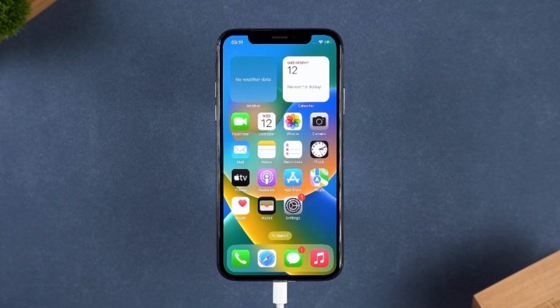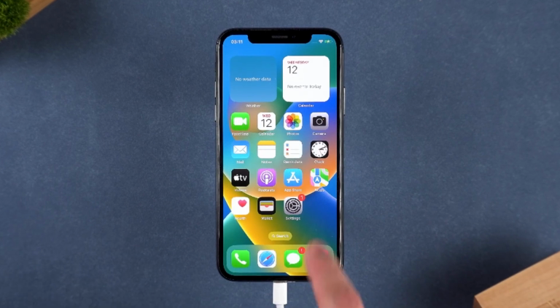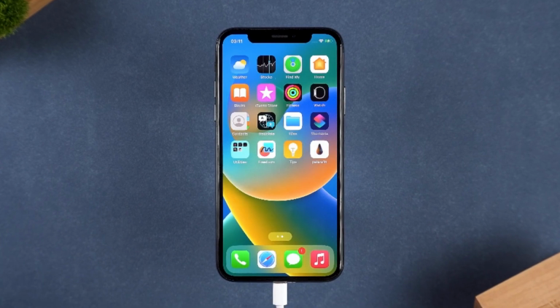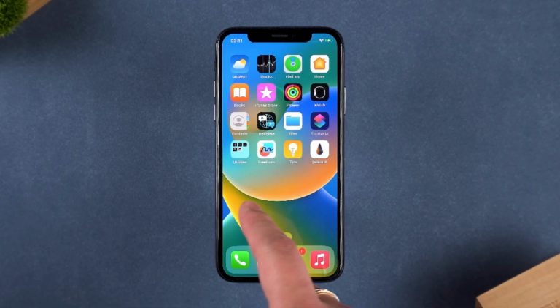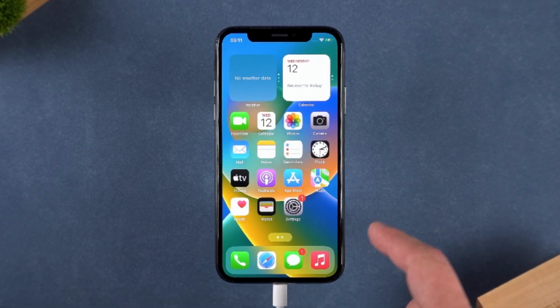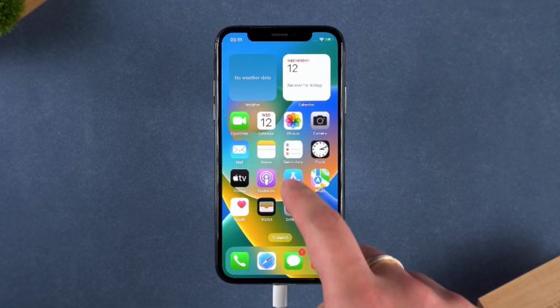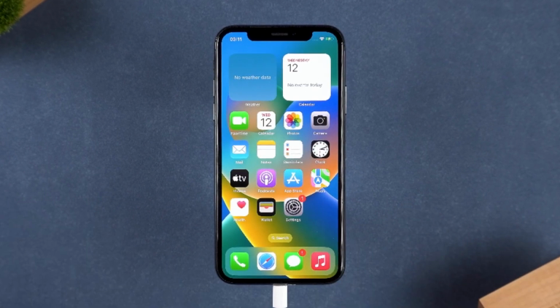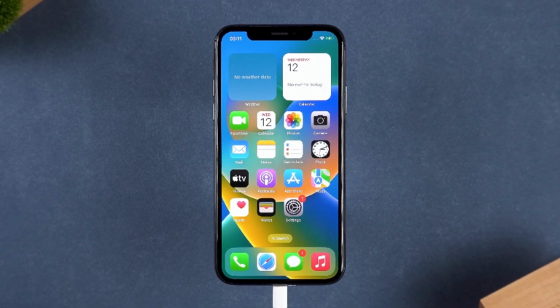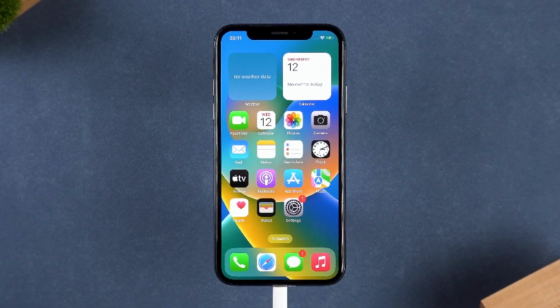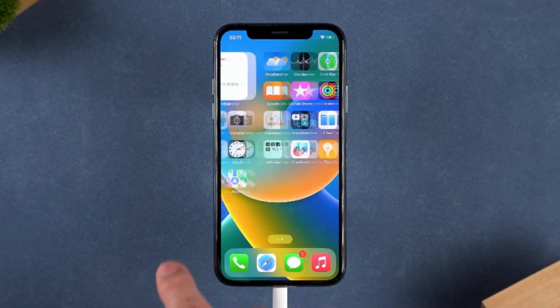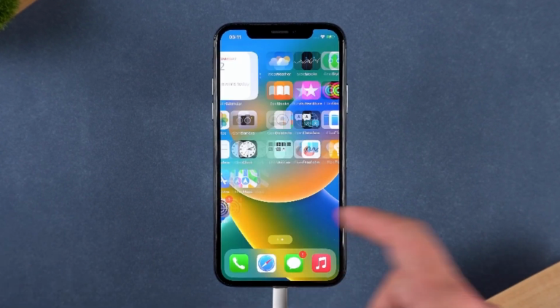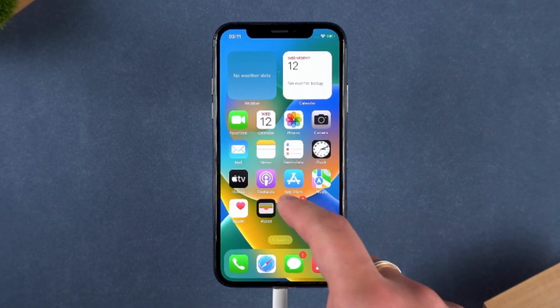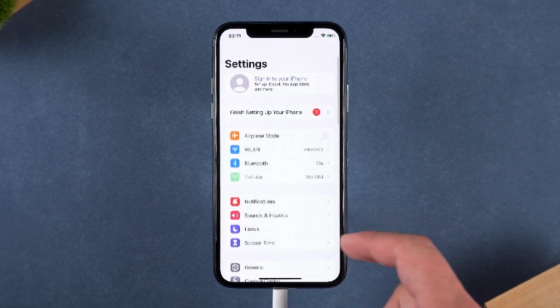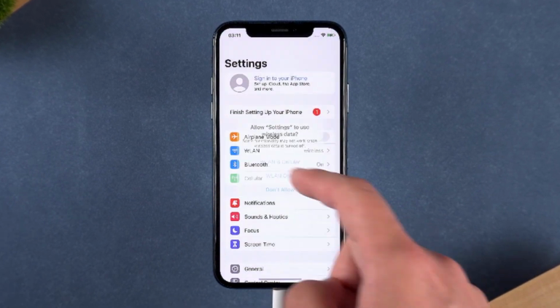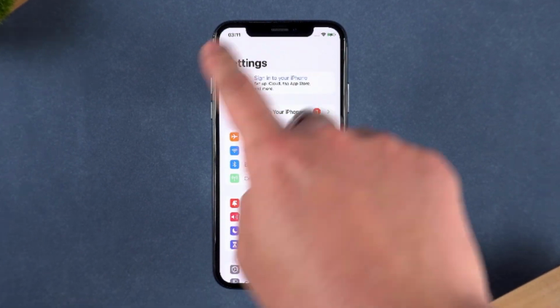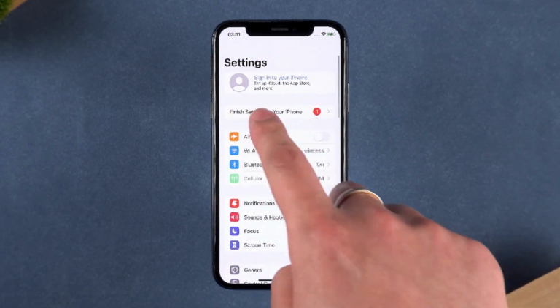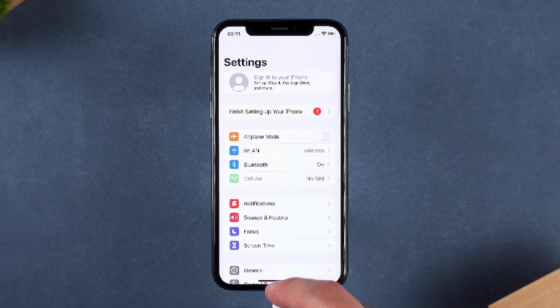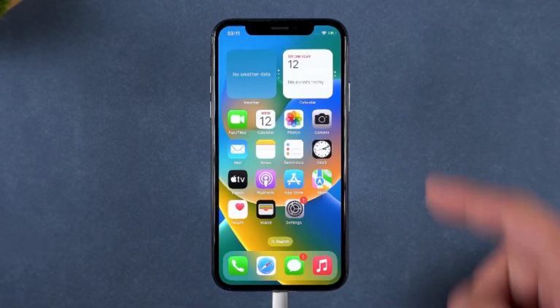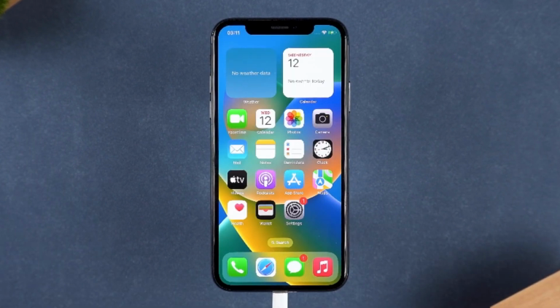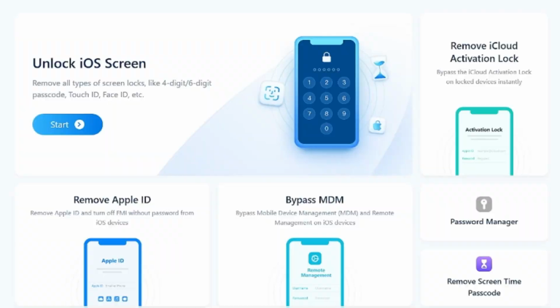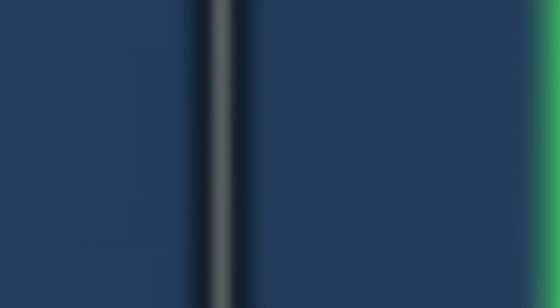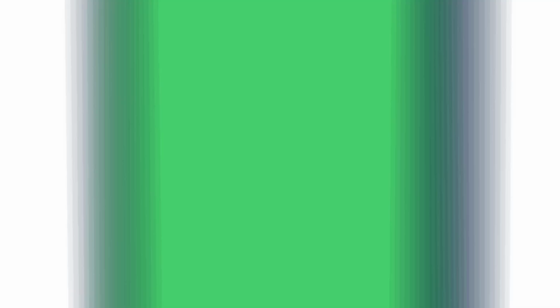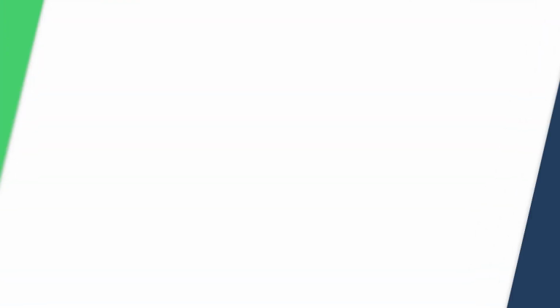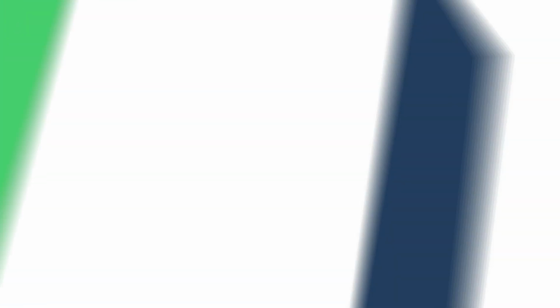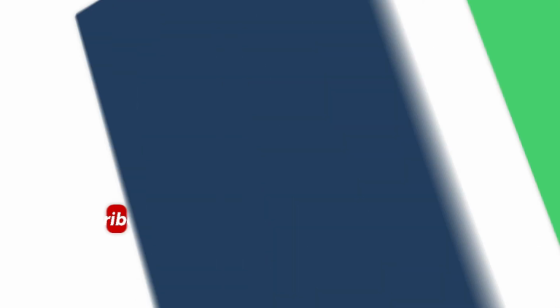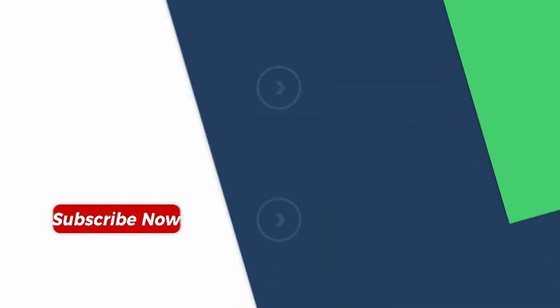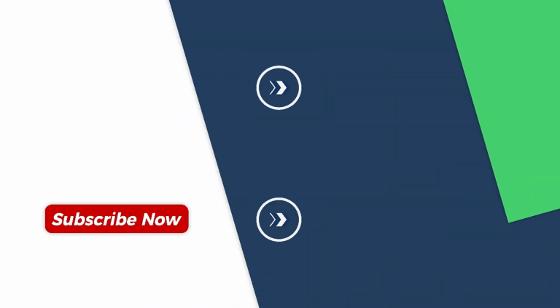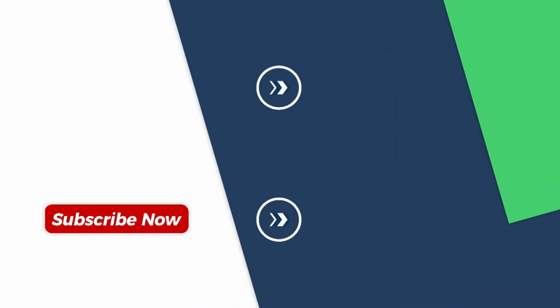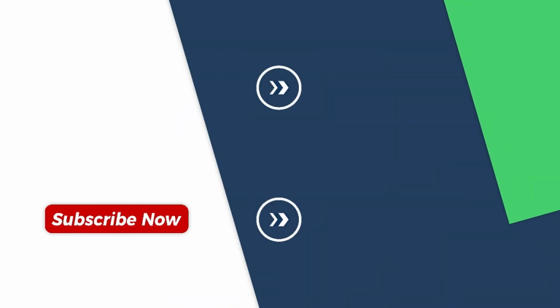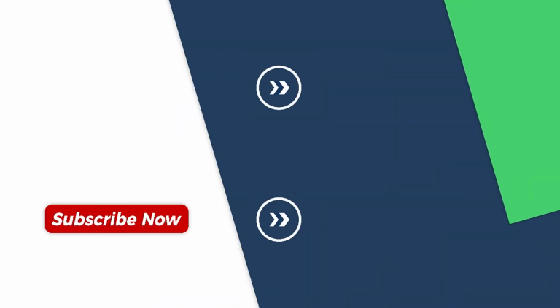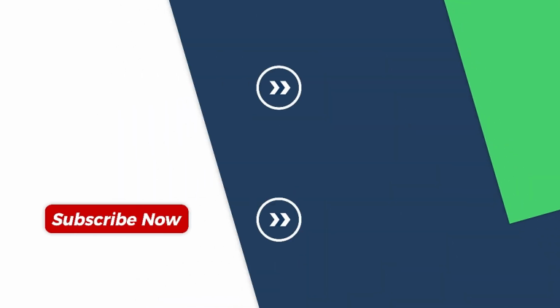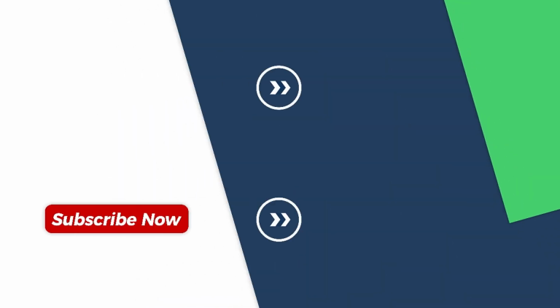If this video helped you, make sure to like and subscribe for more helpful tech guides. Thanks for watching, and I'll see you in the next video.